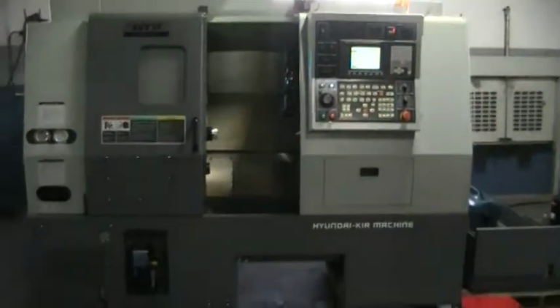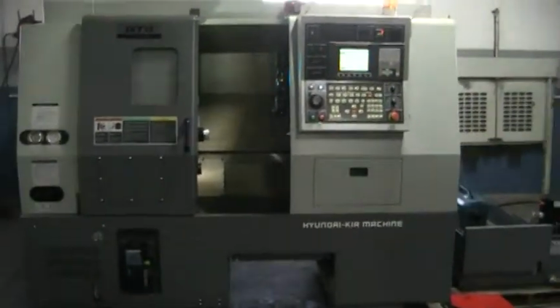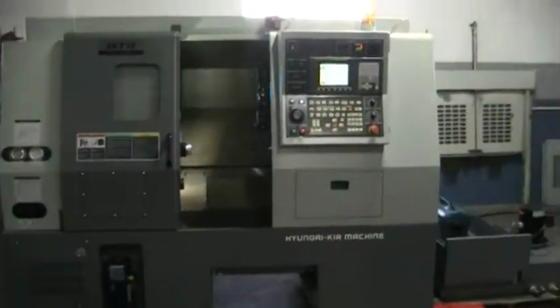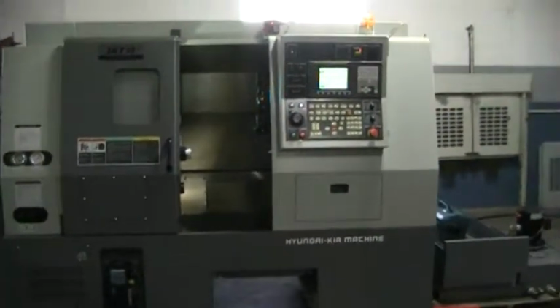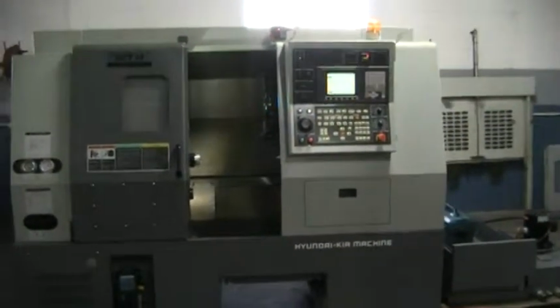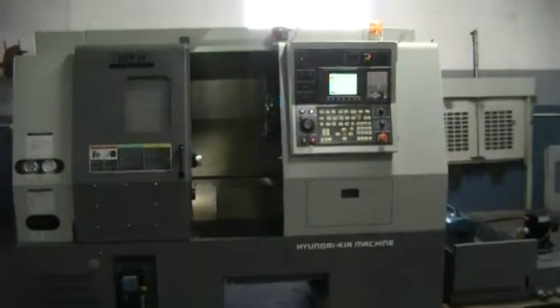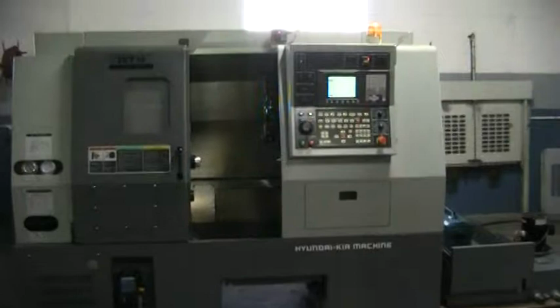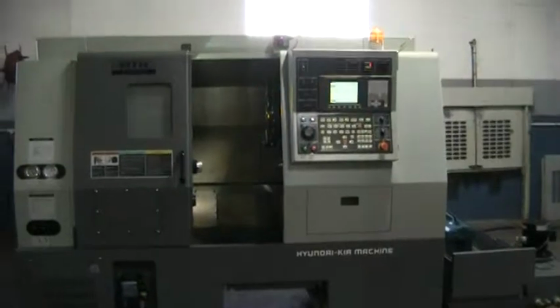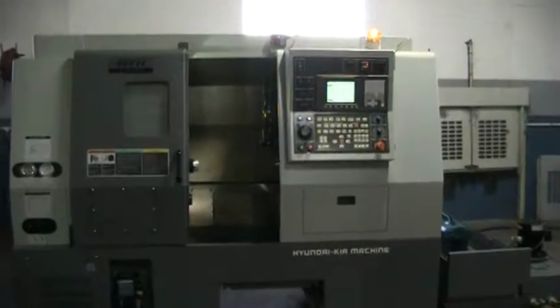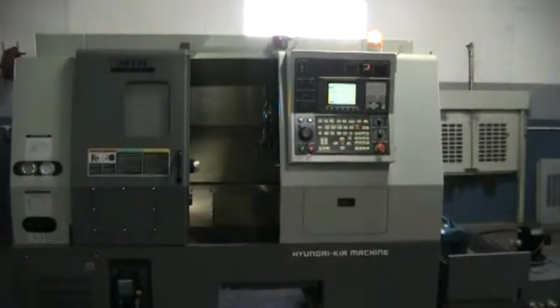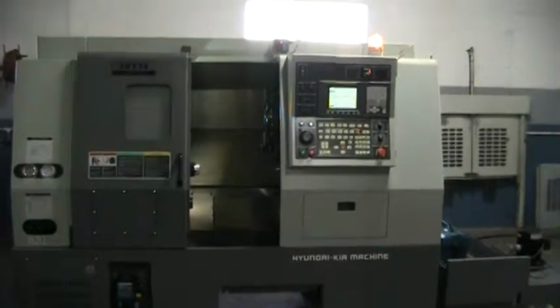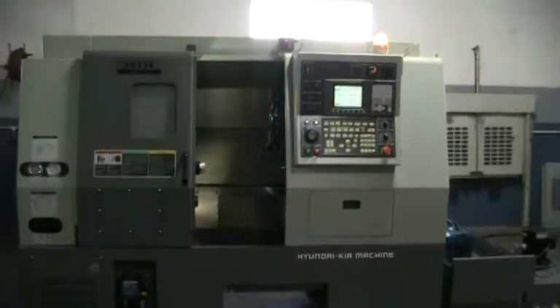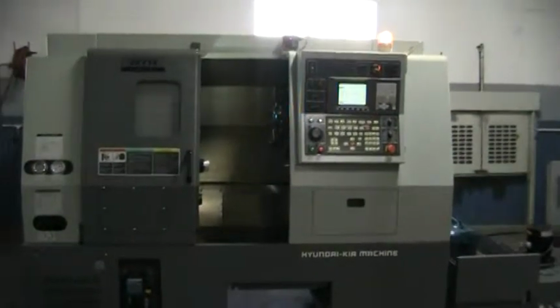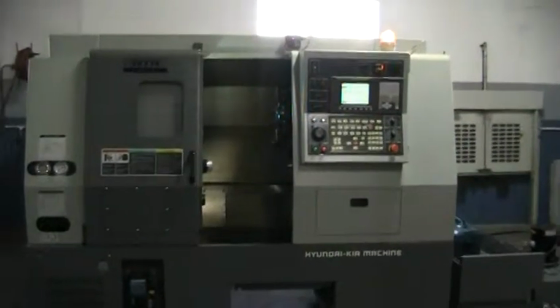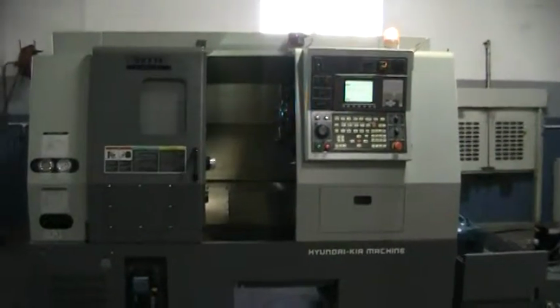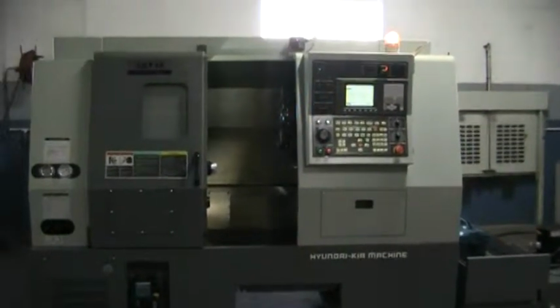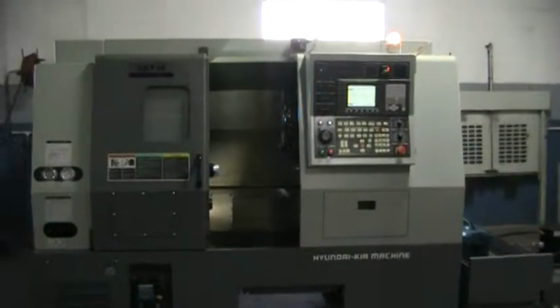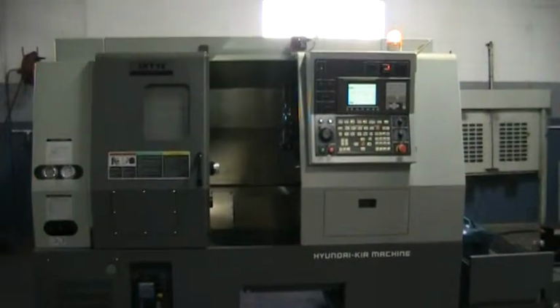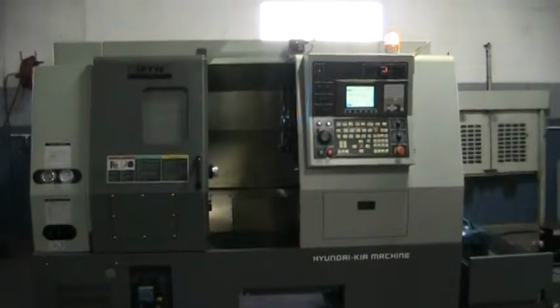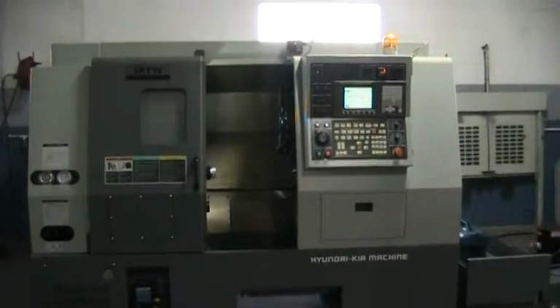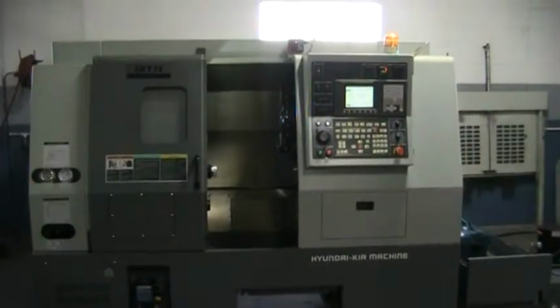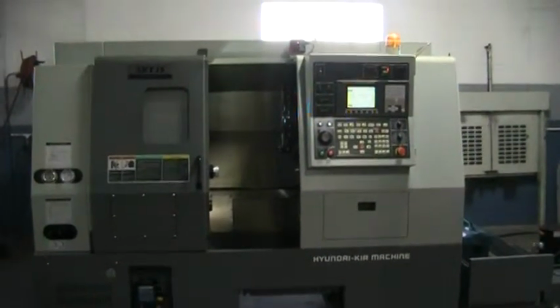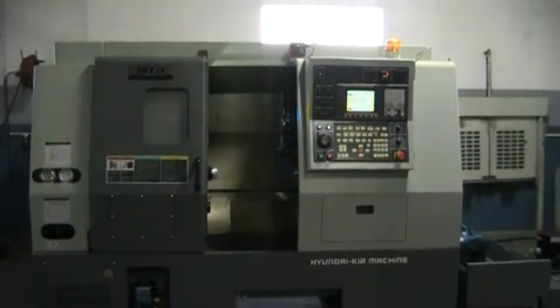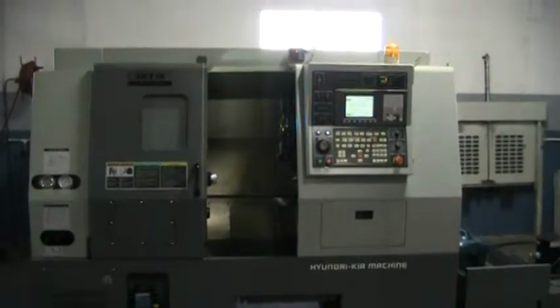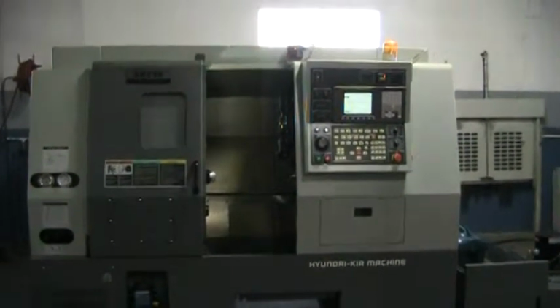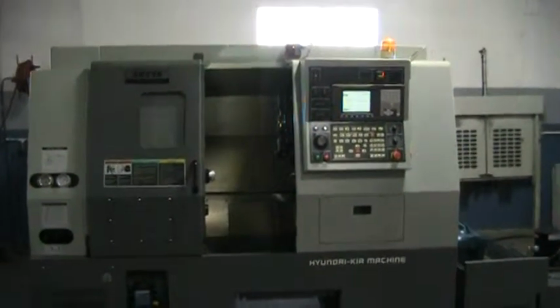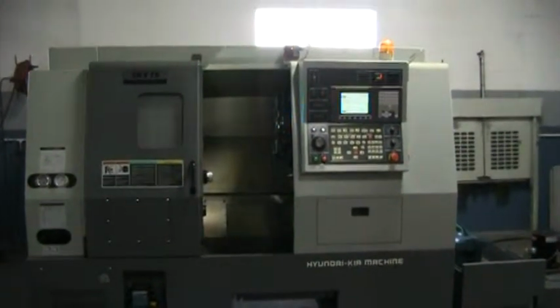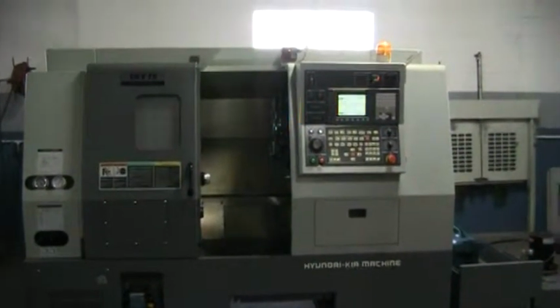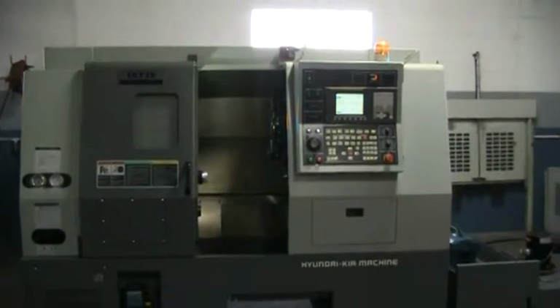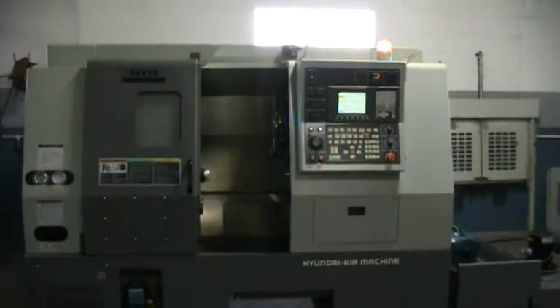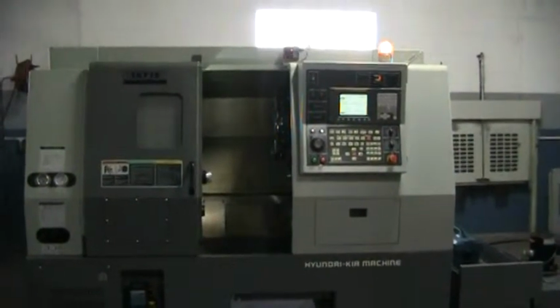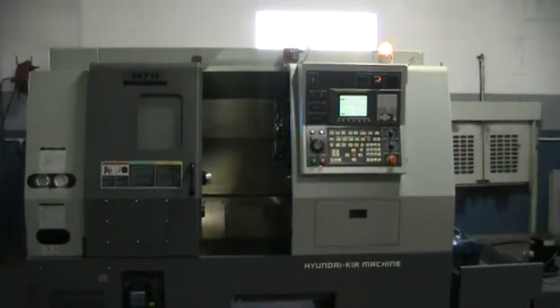And this concludes the videotape inspection of the Hyundai Kia SKT-15. Thank you.